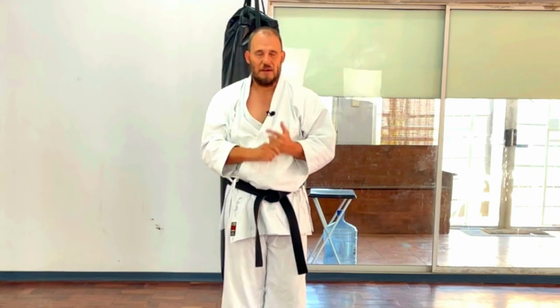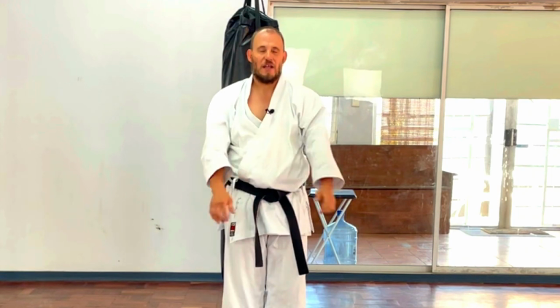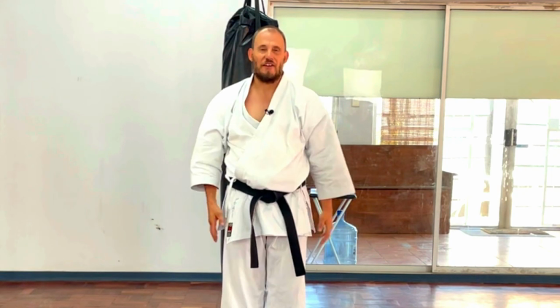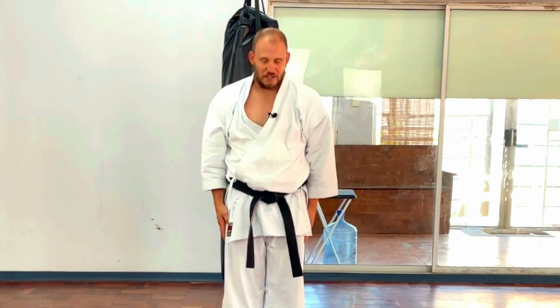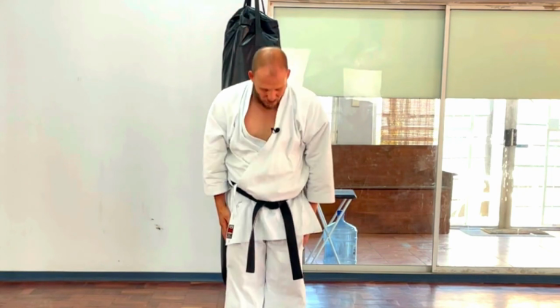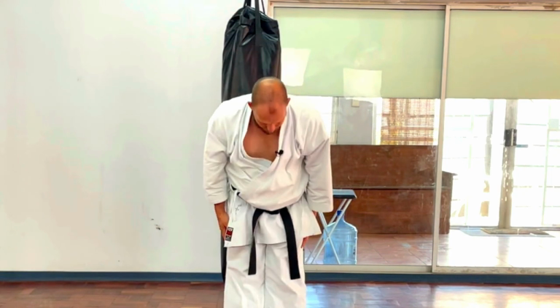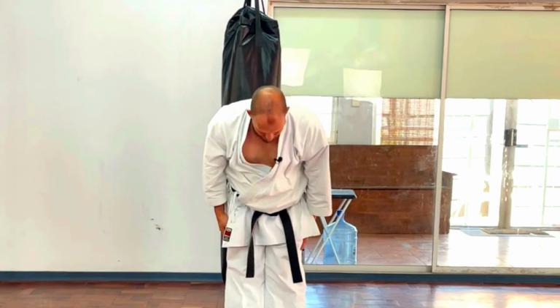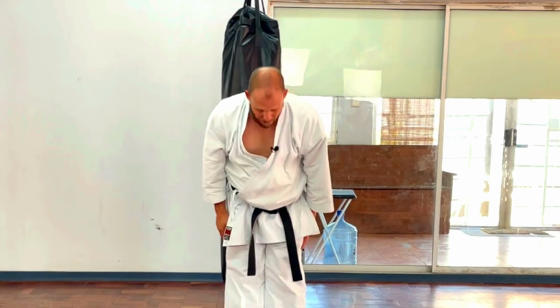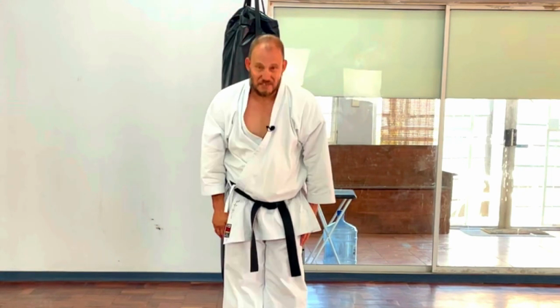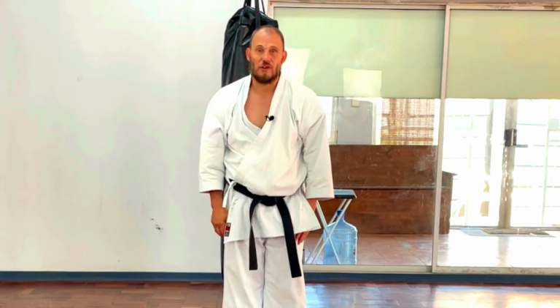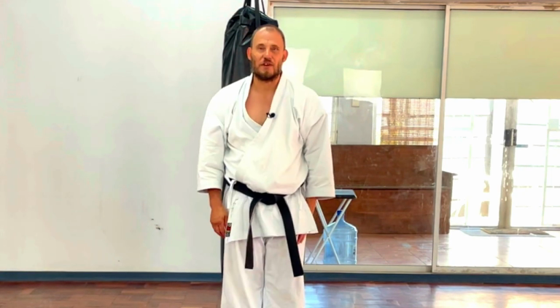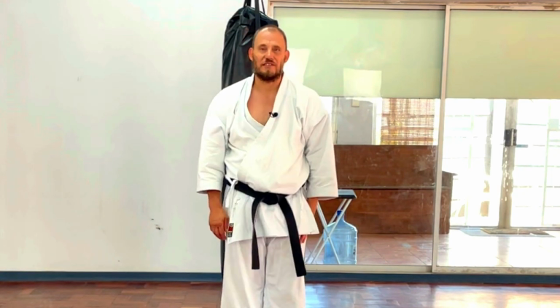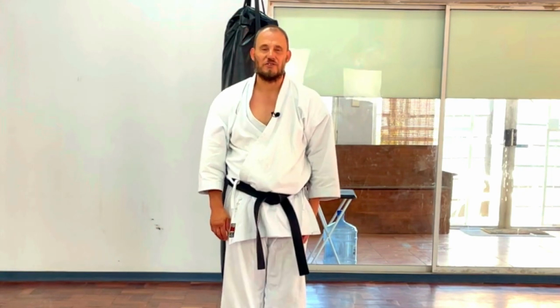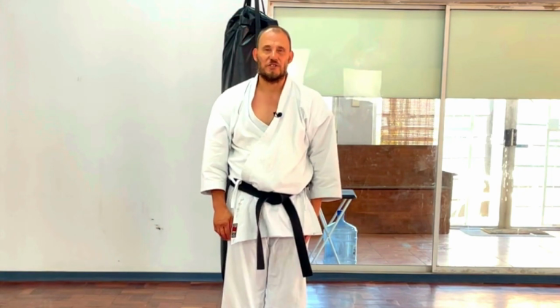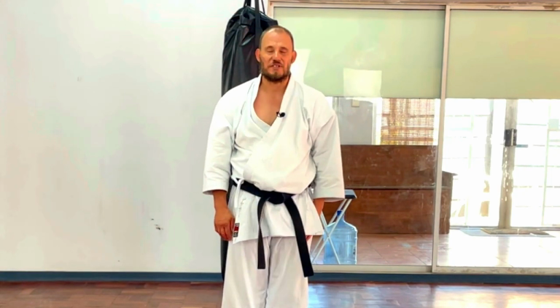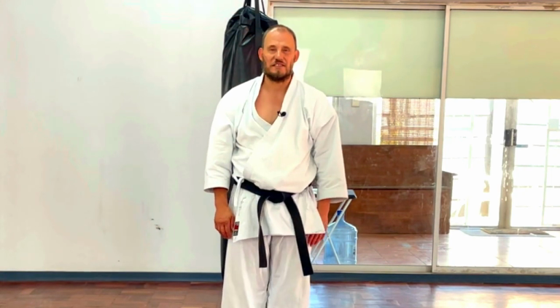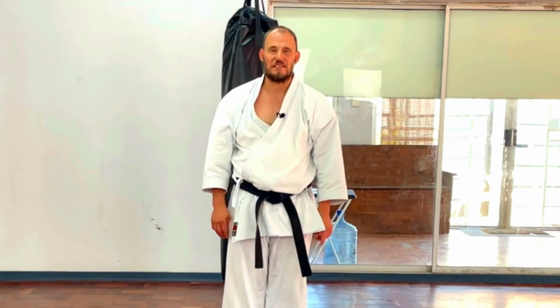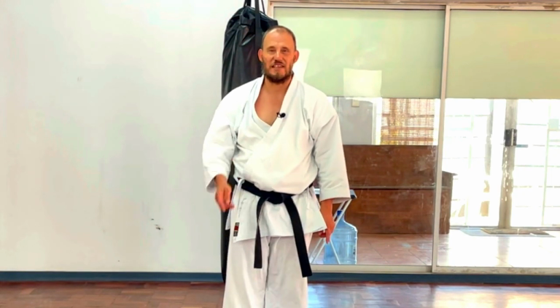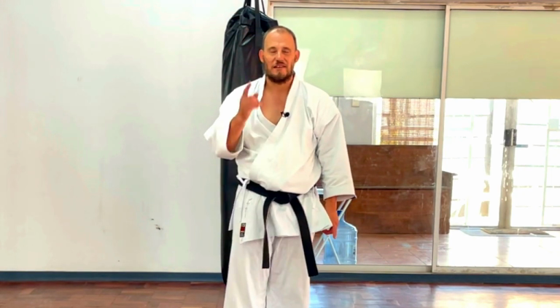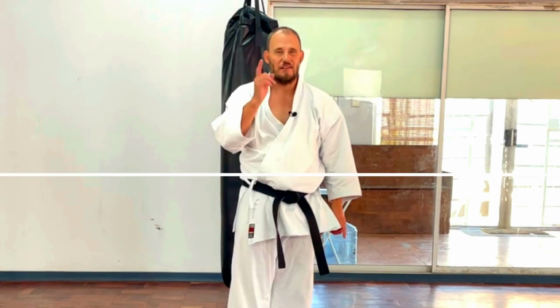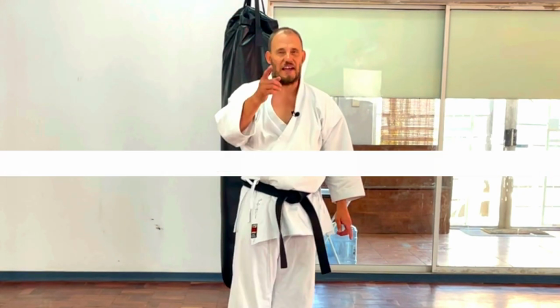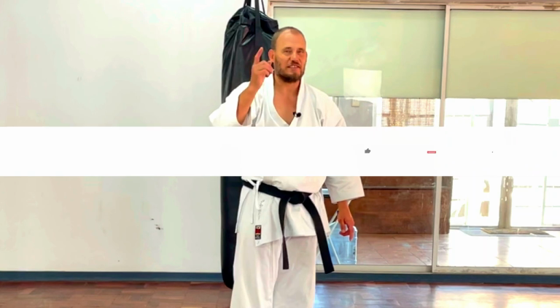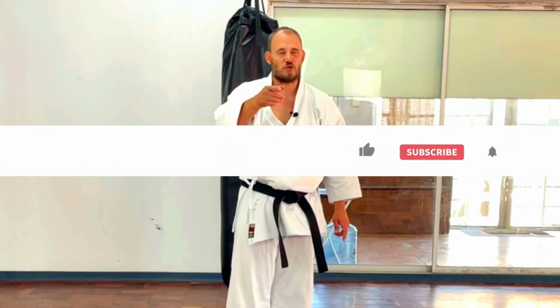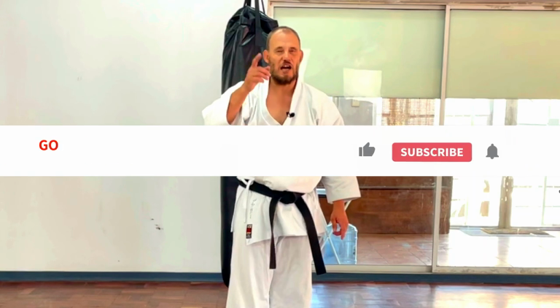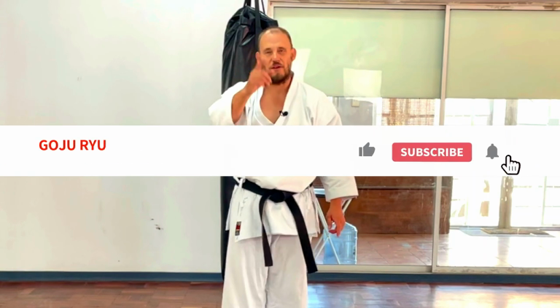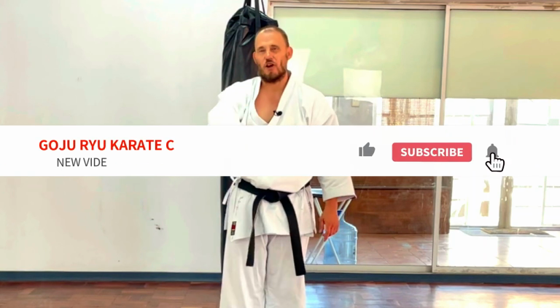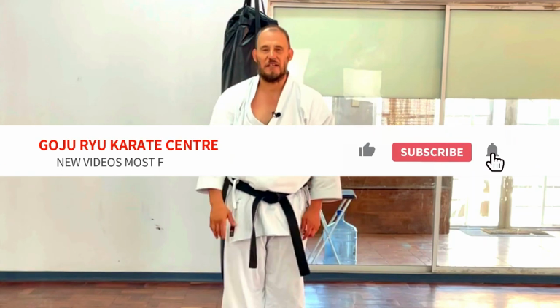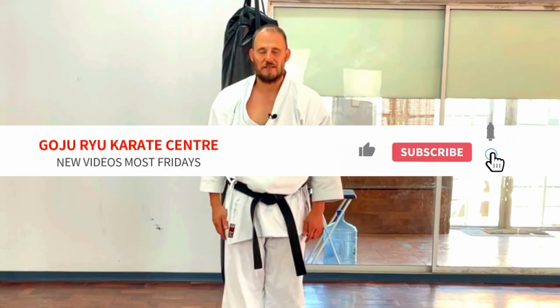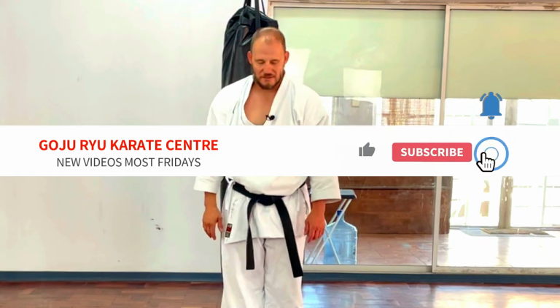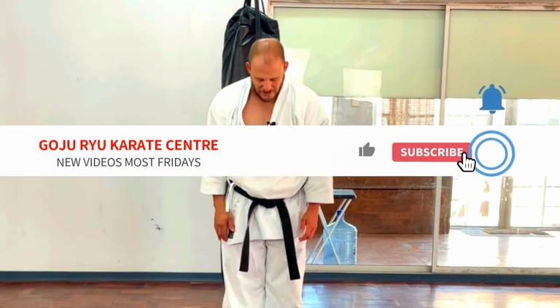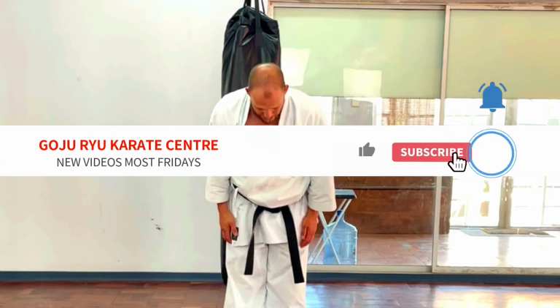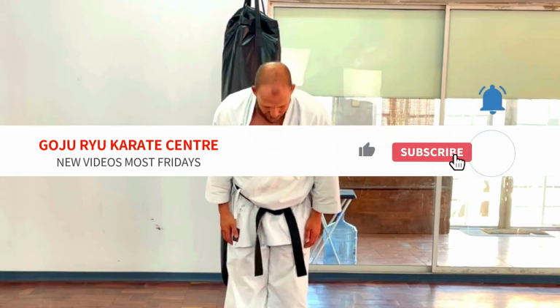Arigato. Don't forget to do what your sensei says — like, subscribe, leave a comment. Sayonara.